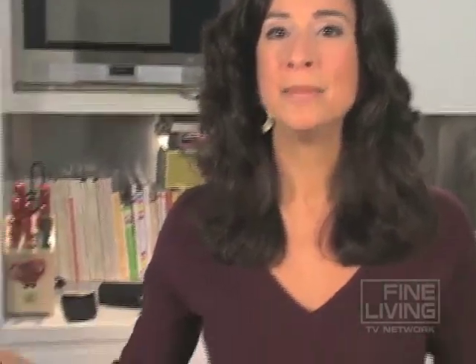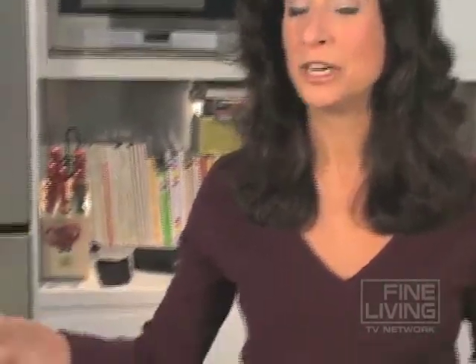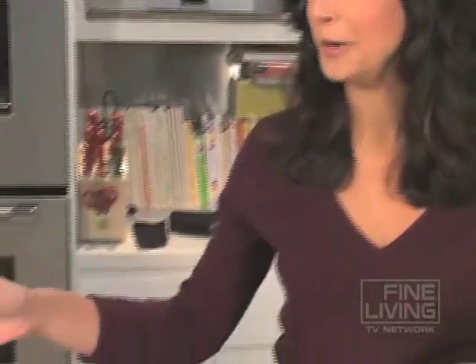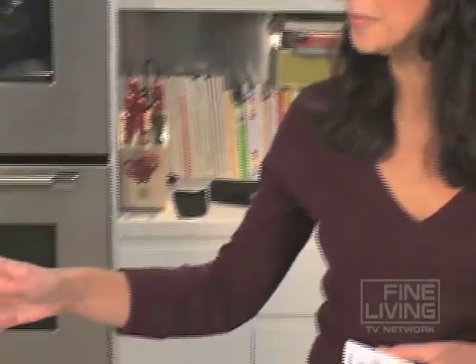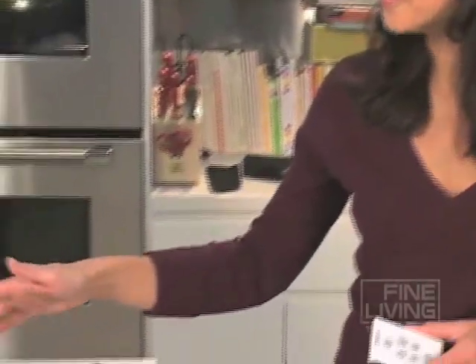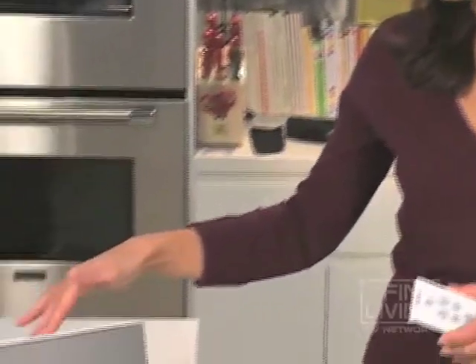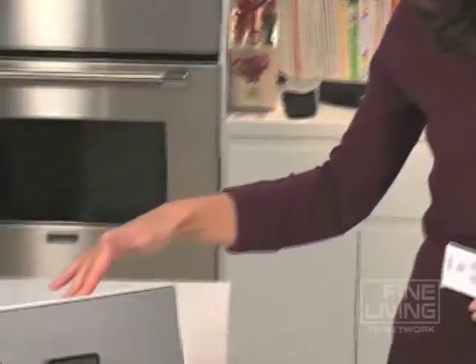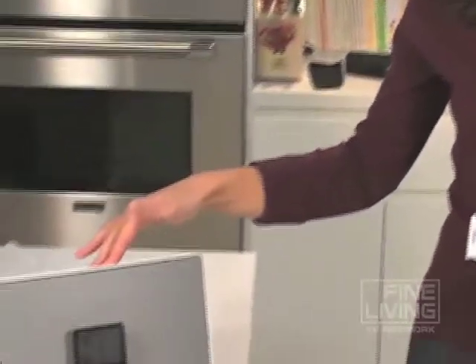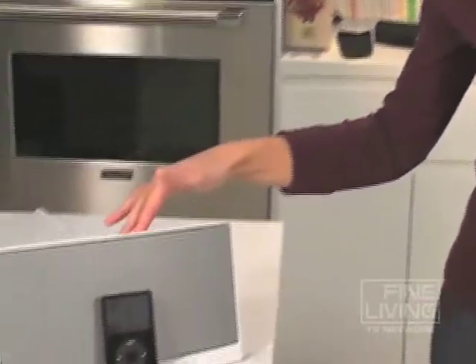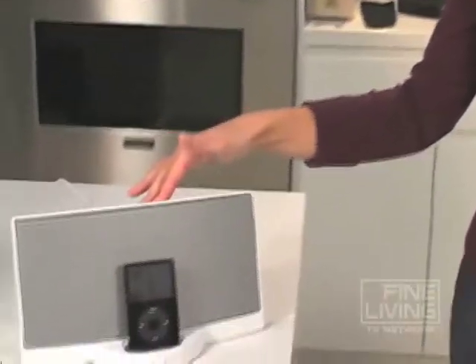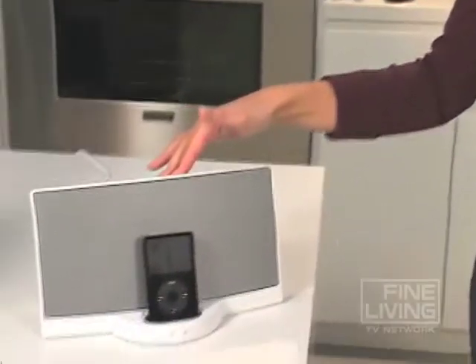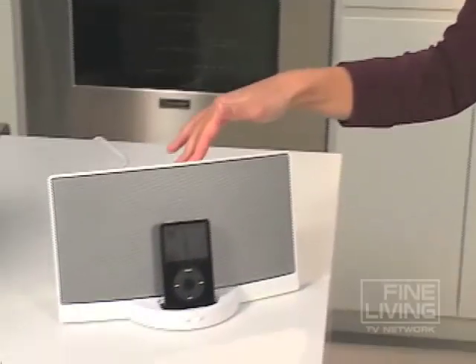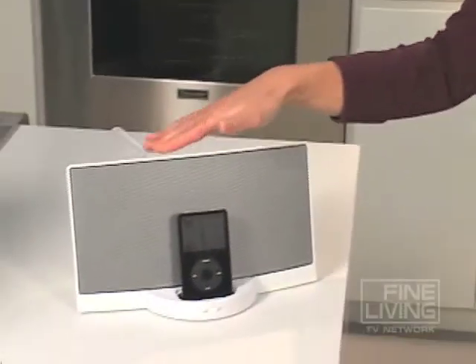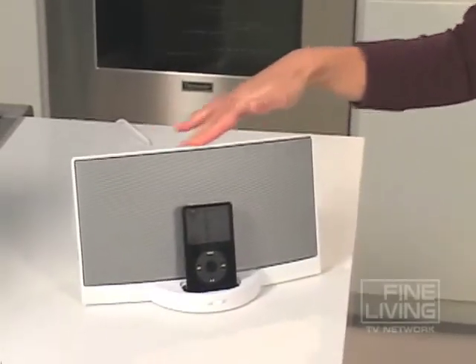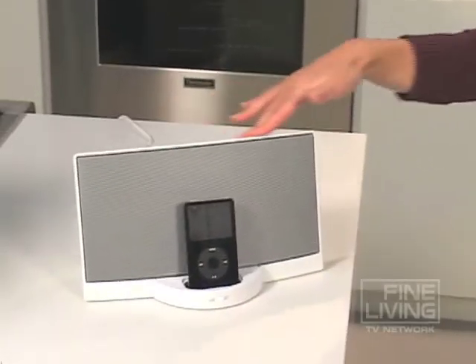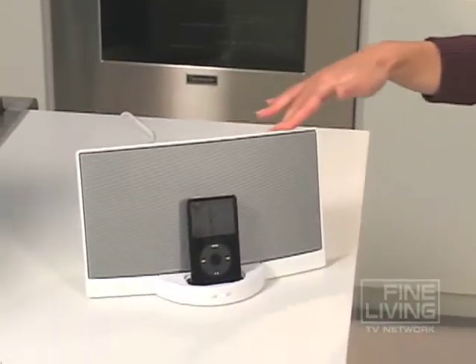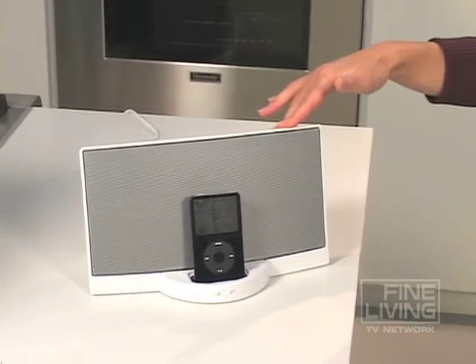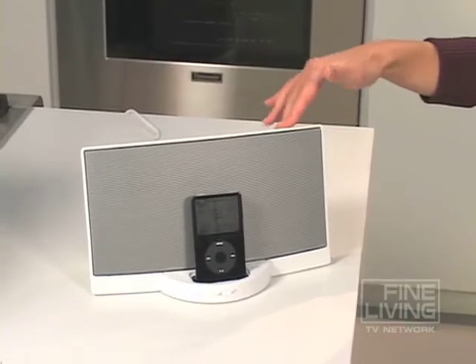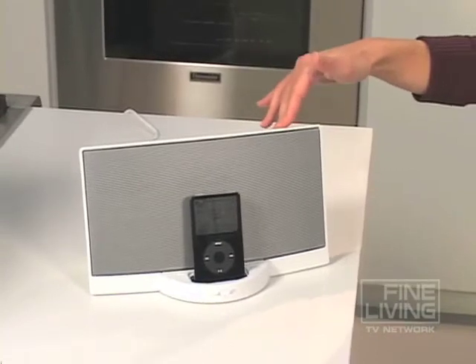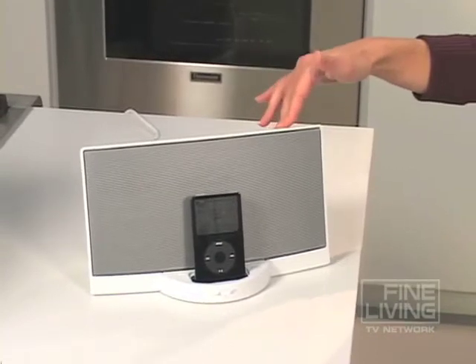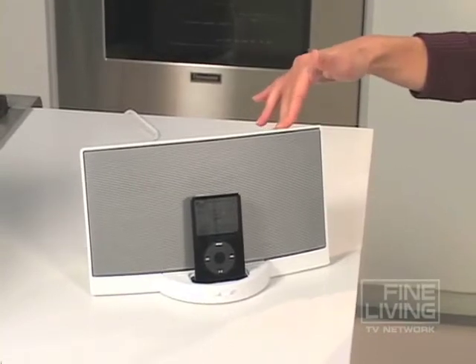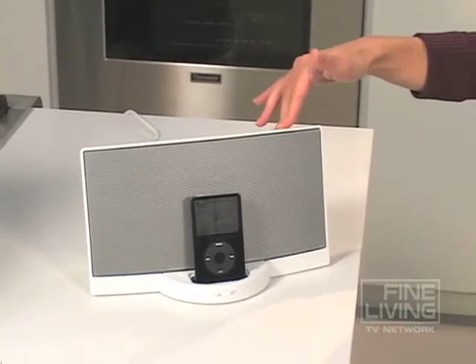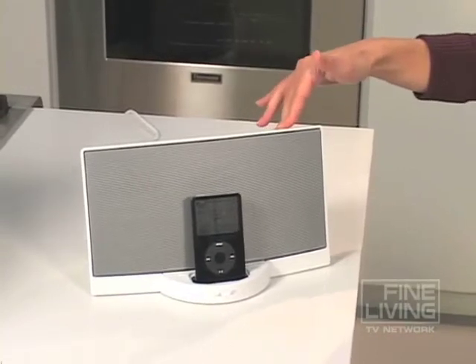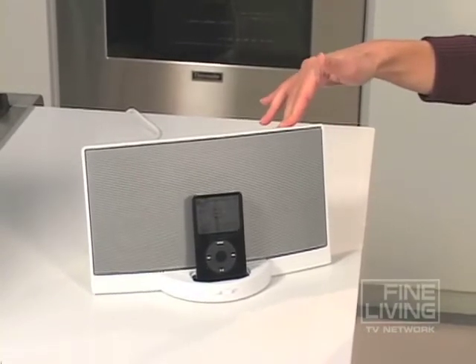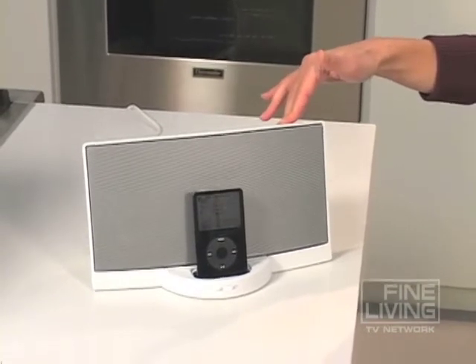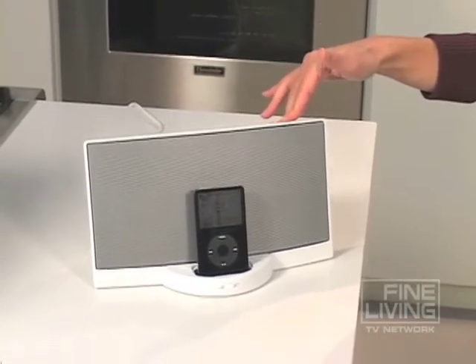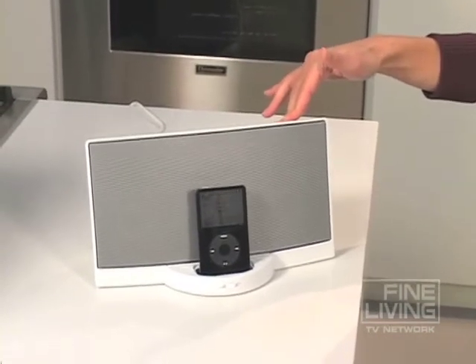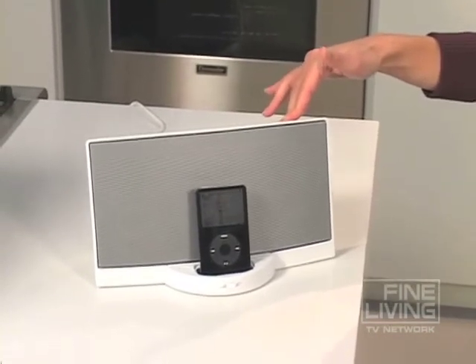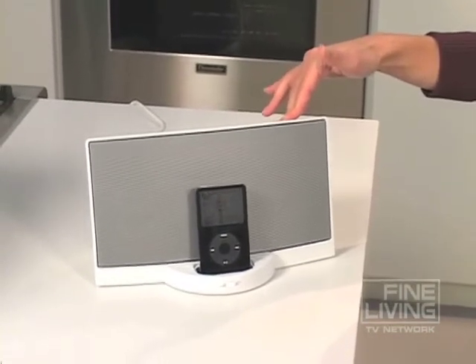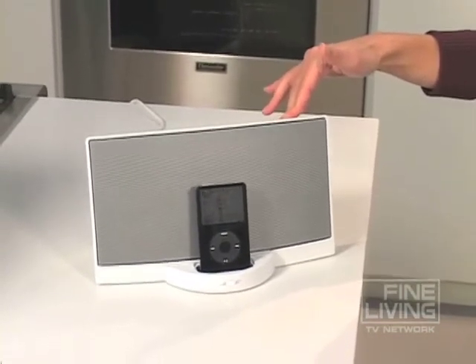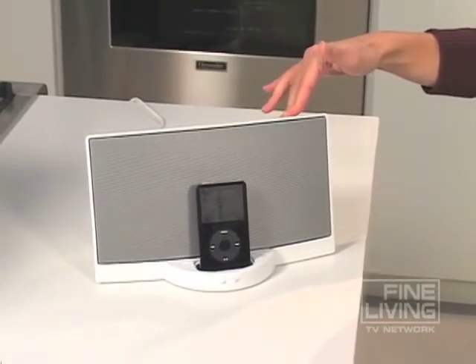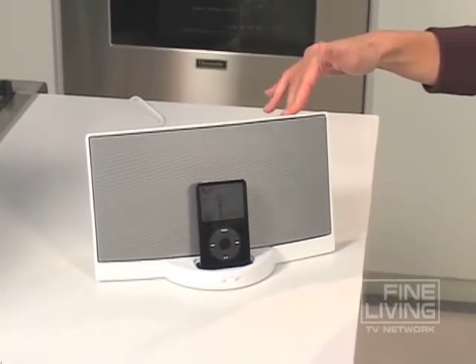Let me show you. First of all, it's simple and sleek, totally good looking. It blended right in — no one even noticed.